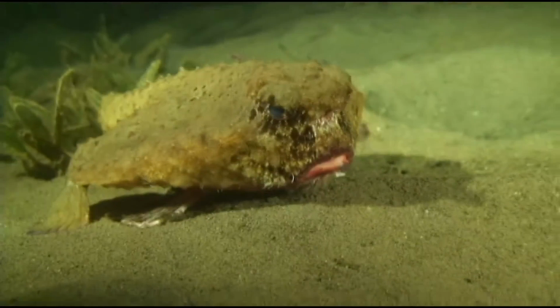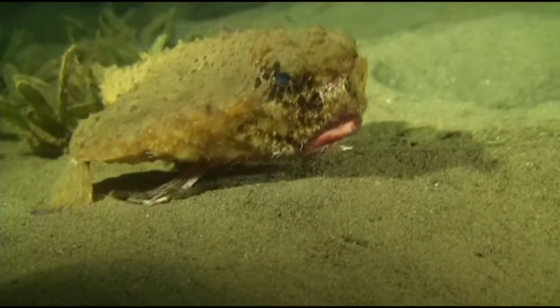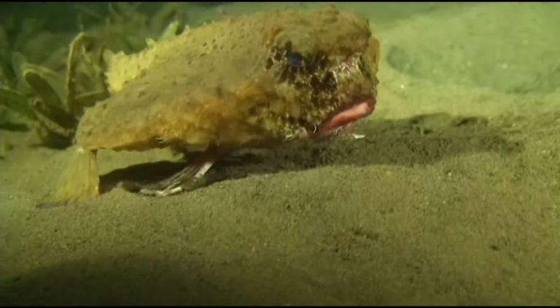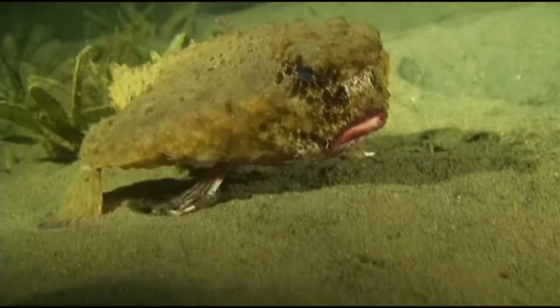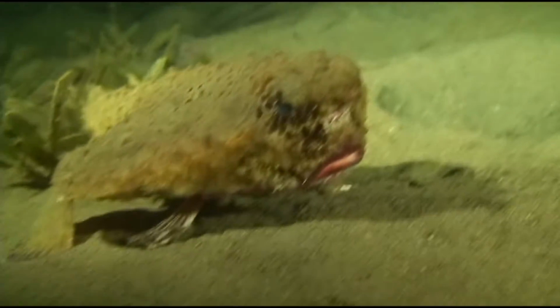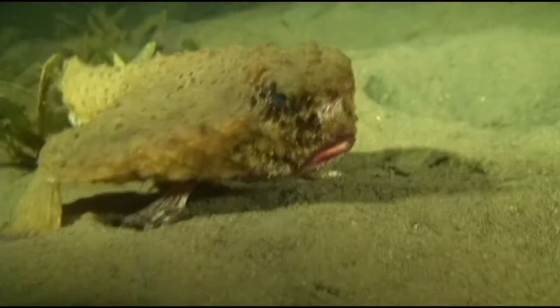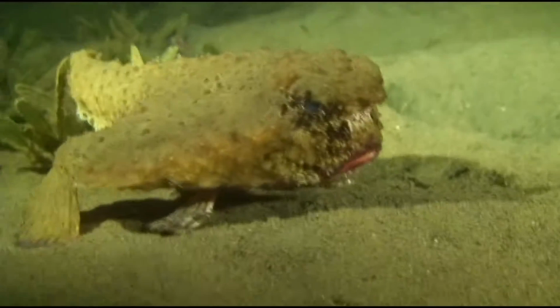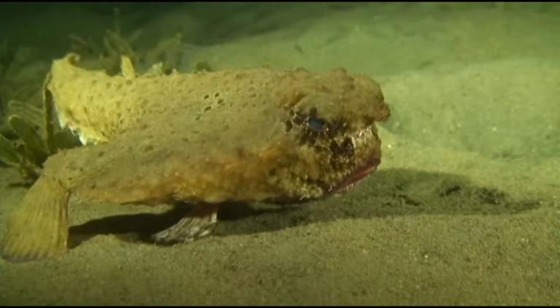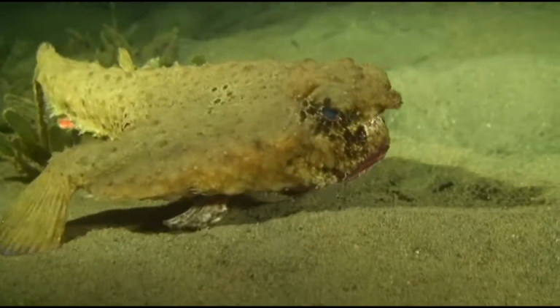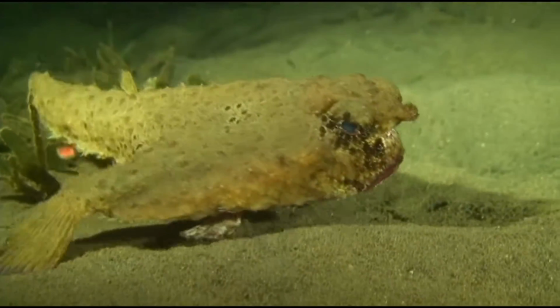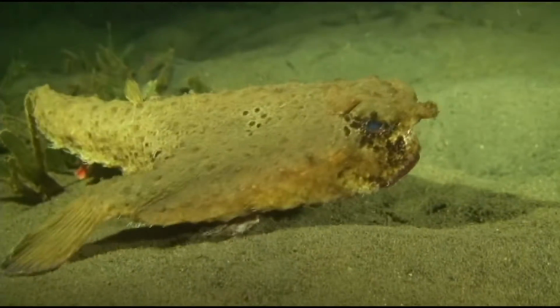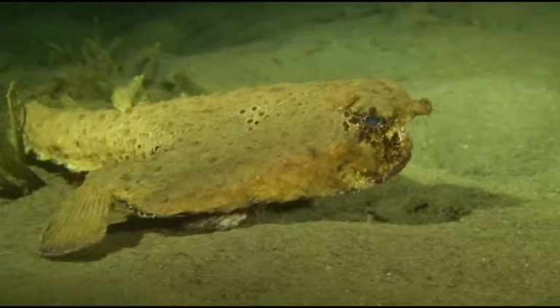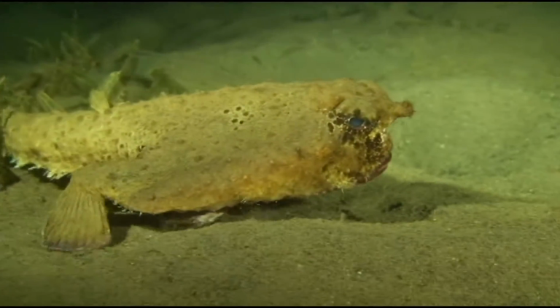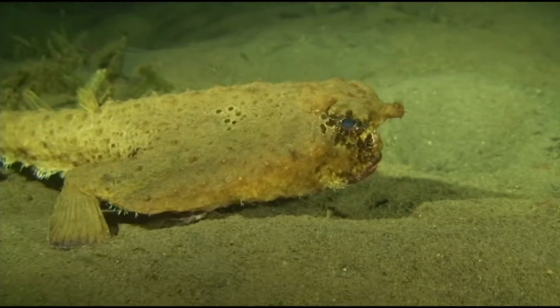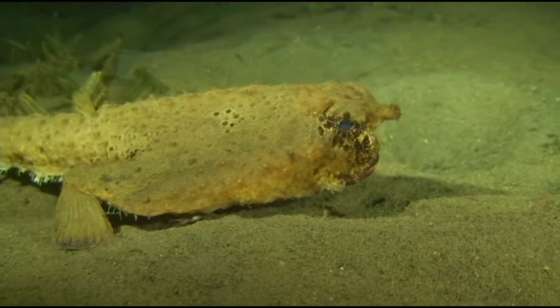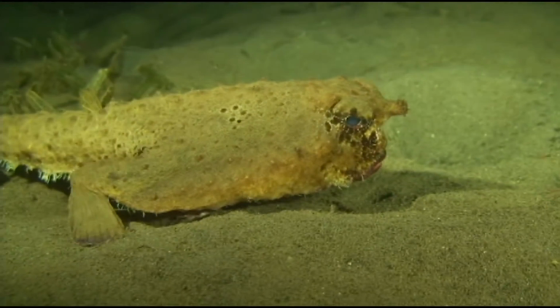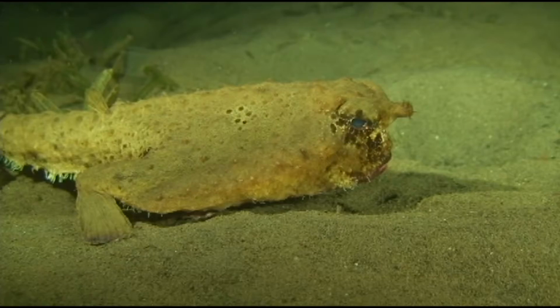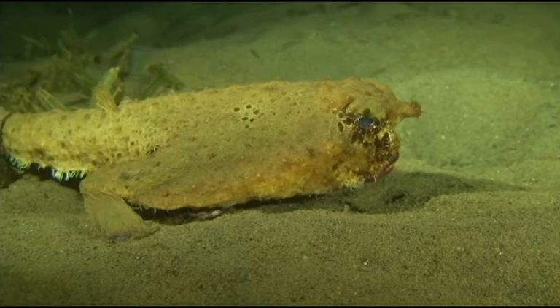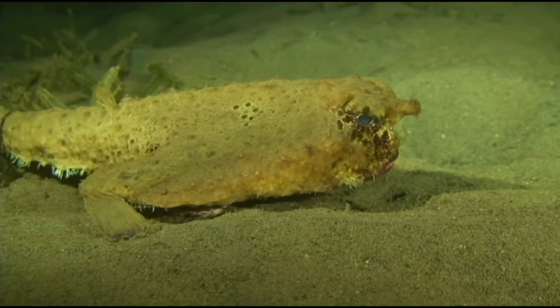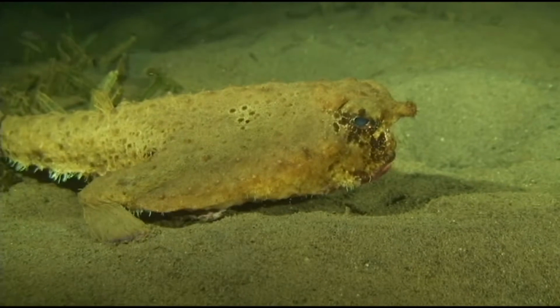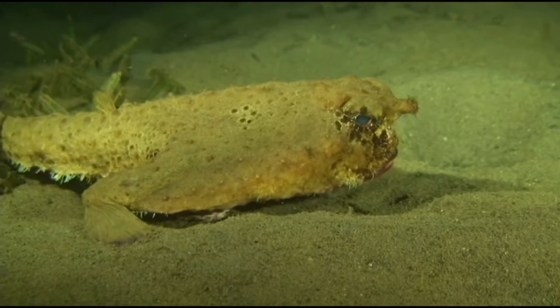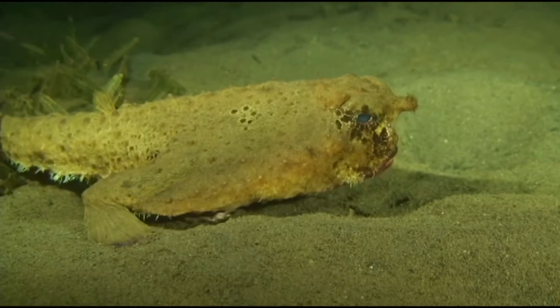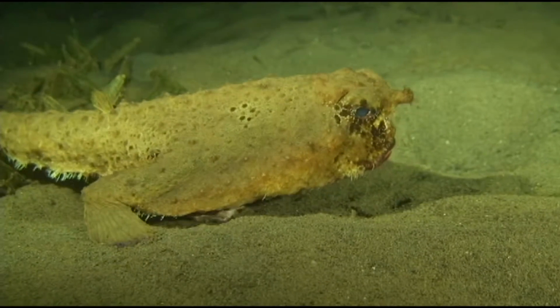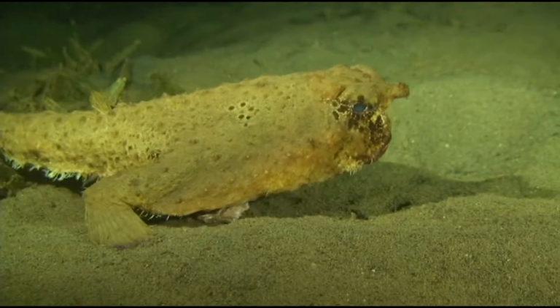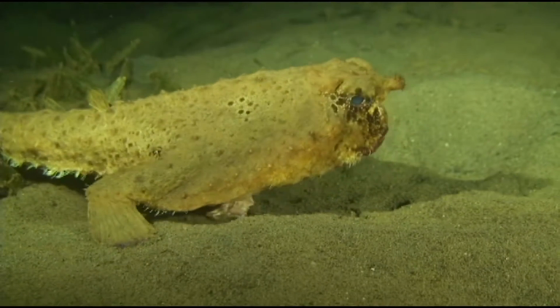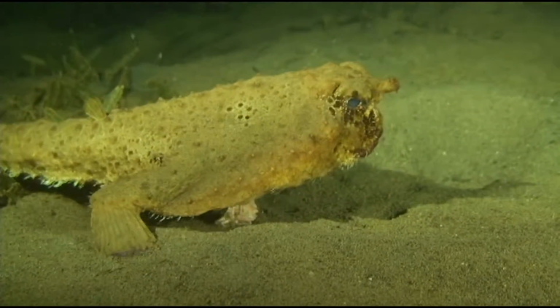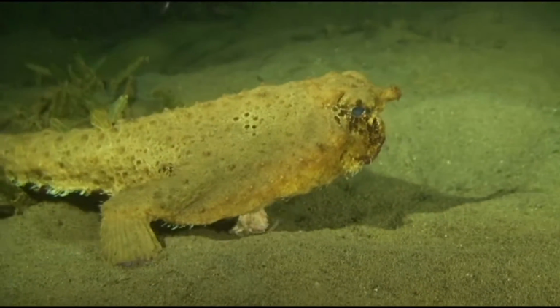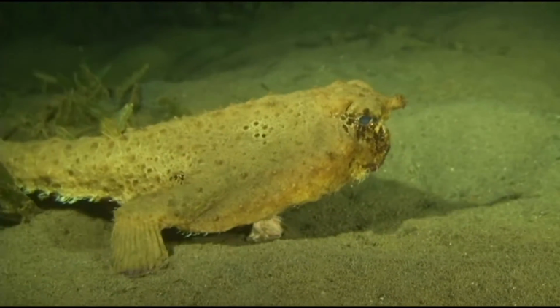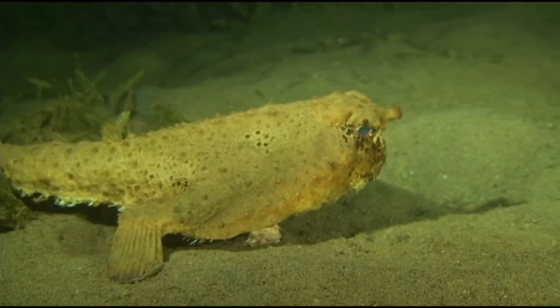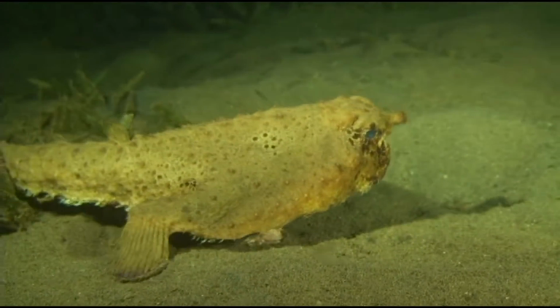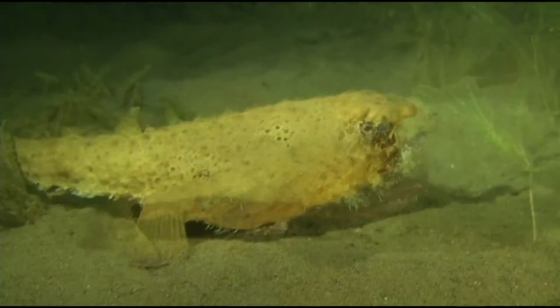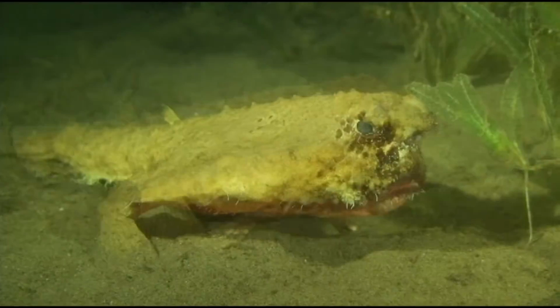They are not good swimmers, but use their adapted pectoral fins to walk on the ocean floor.